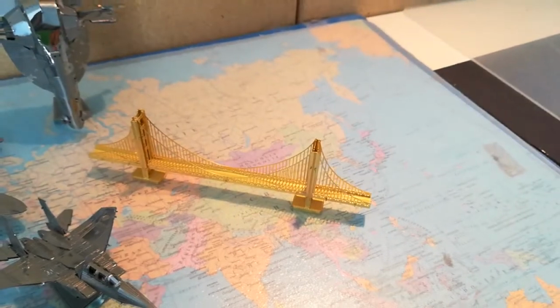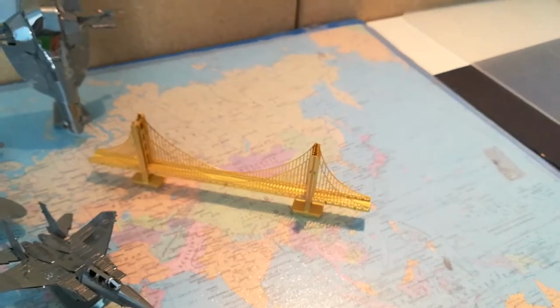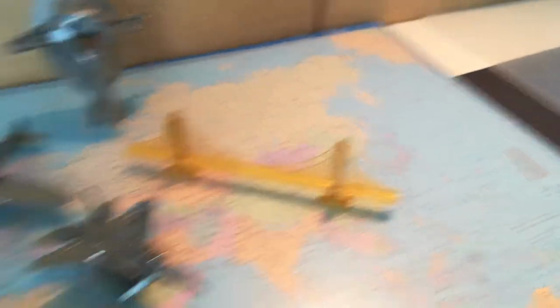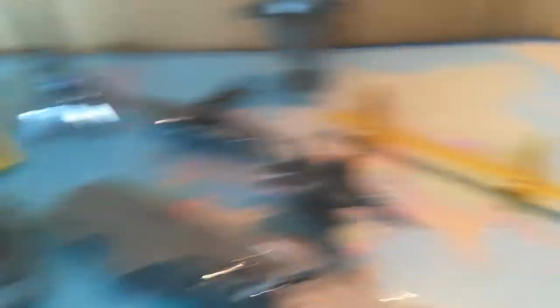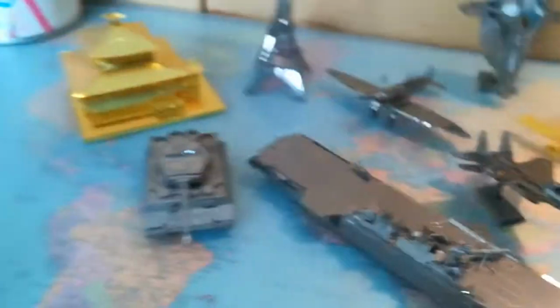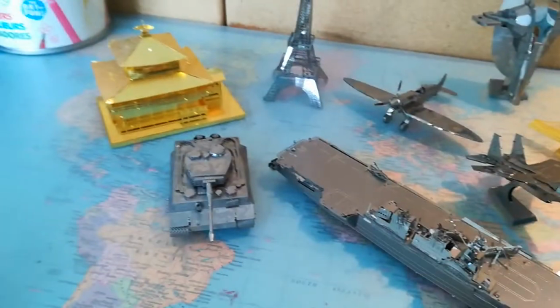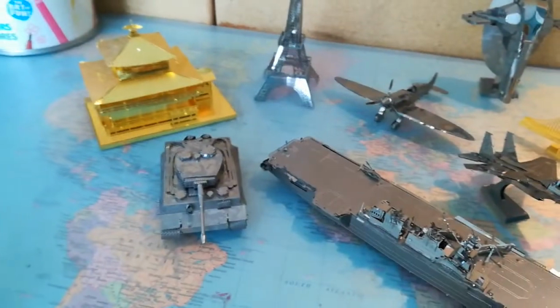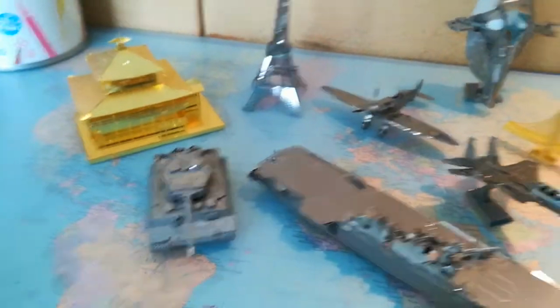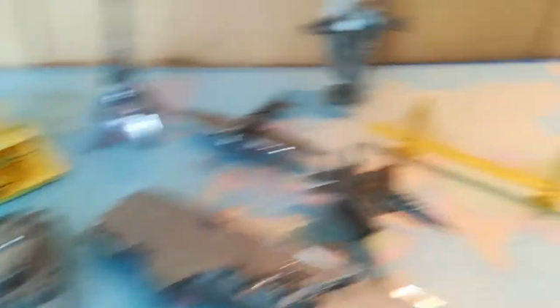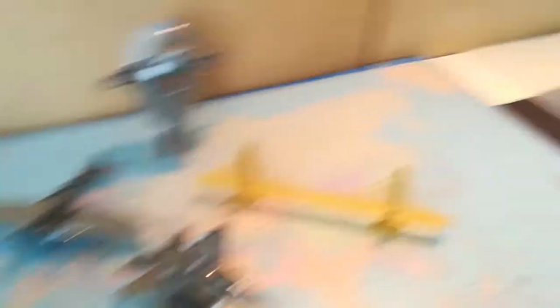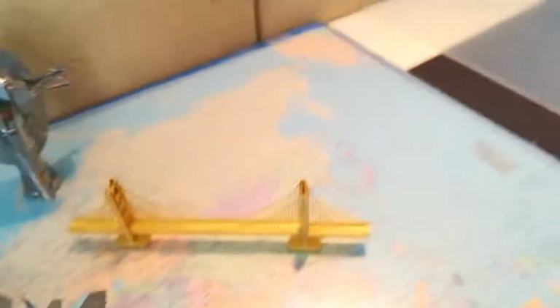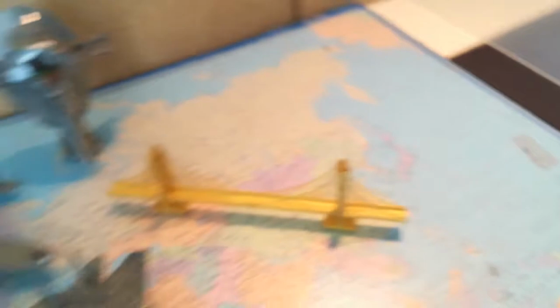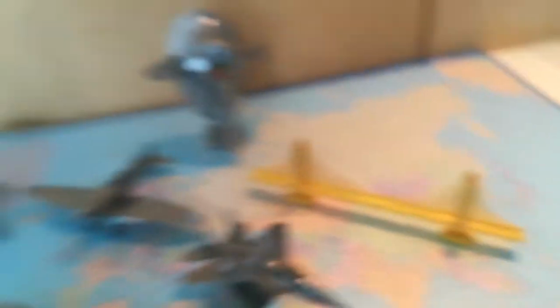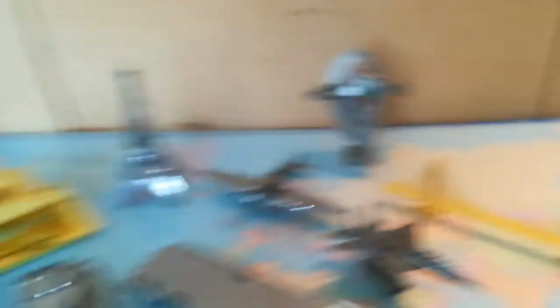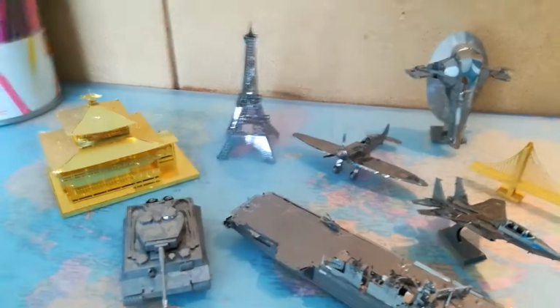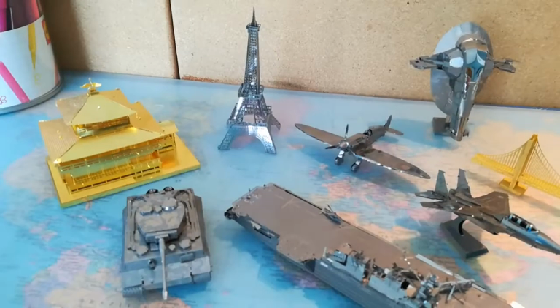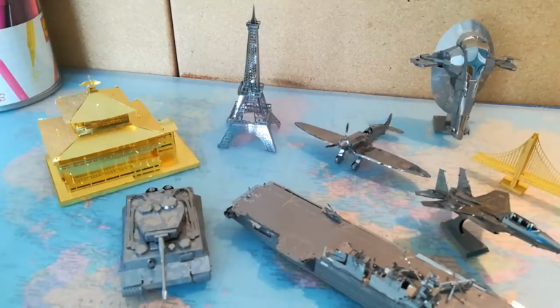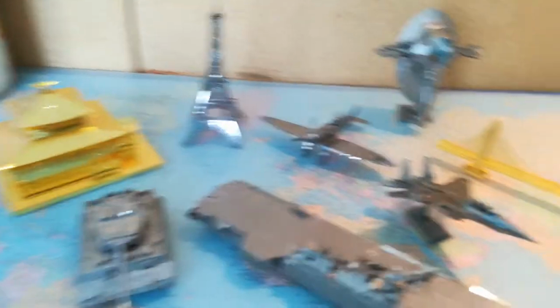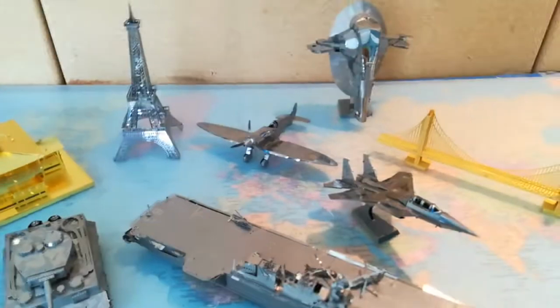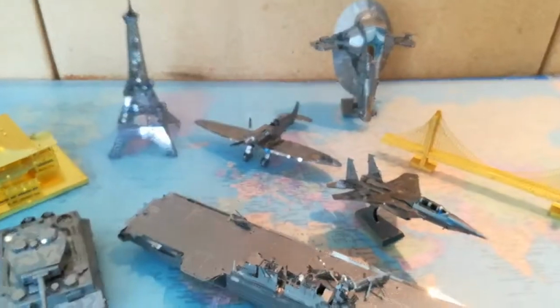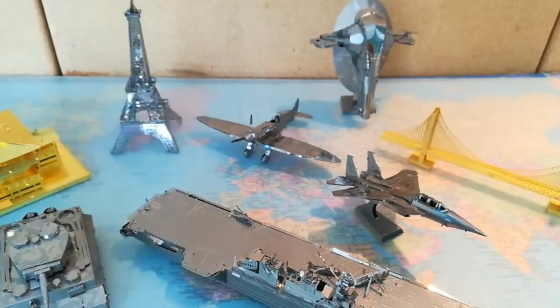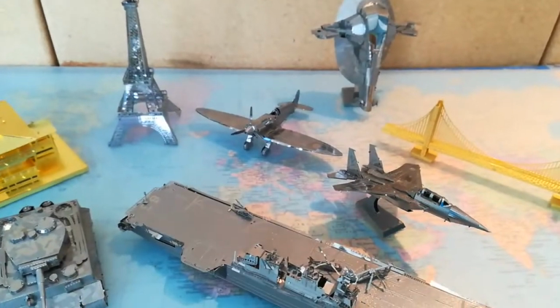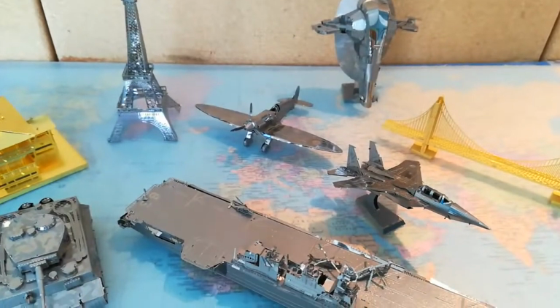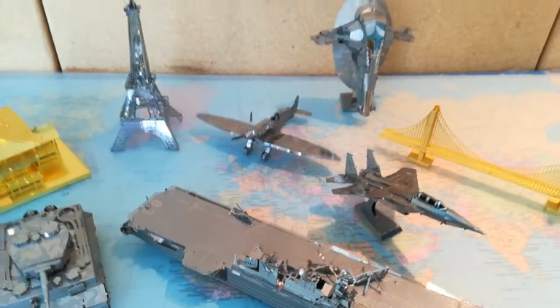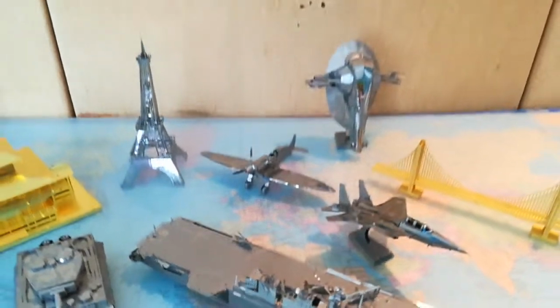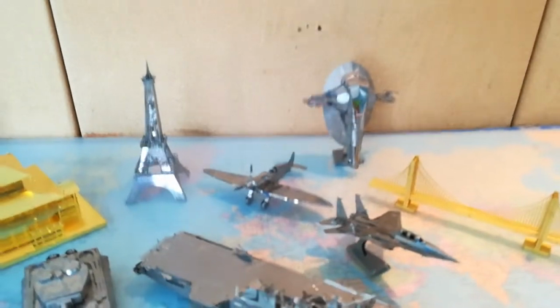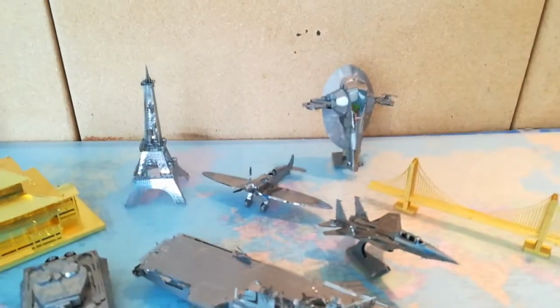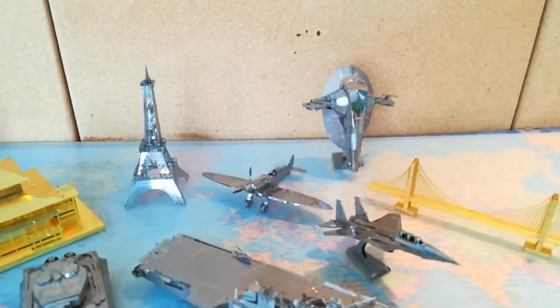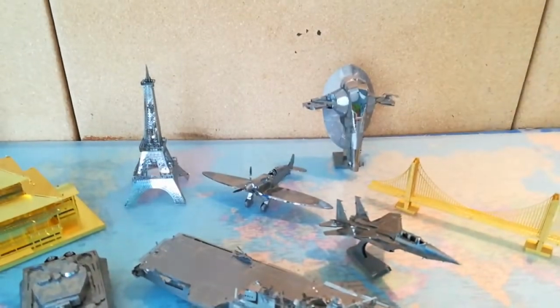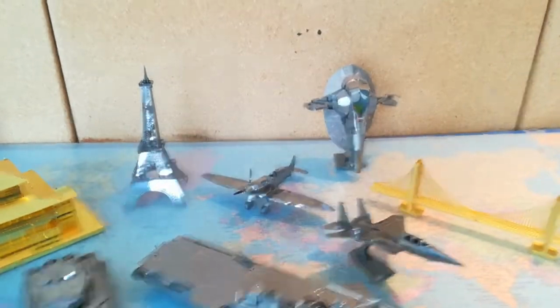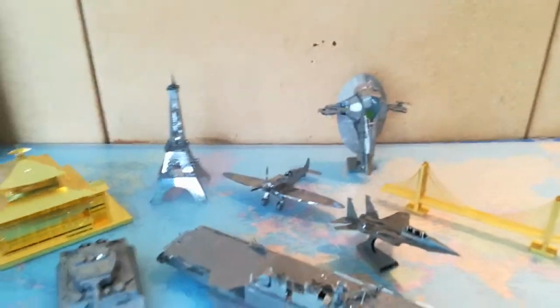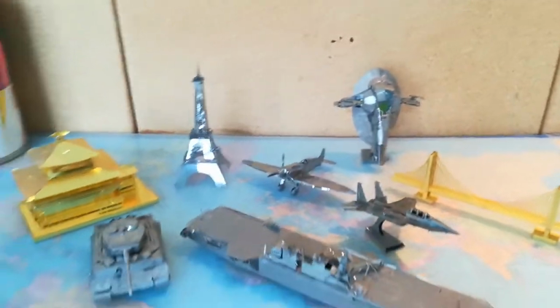I got all the golden models with this — the Golden Gate Bridge and the Golden Pagoda. They're really nice.